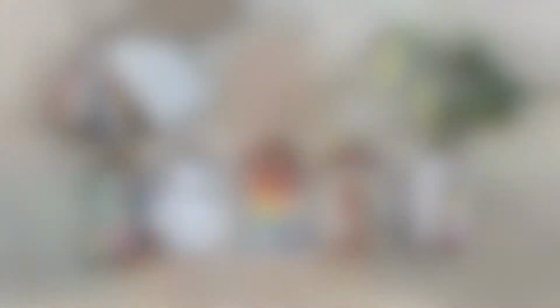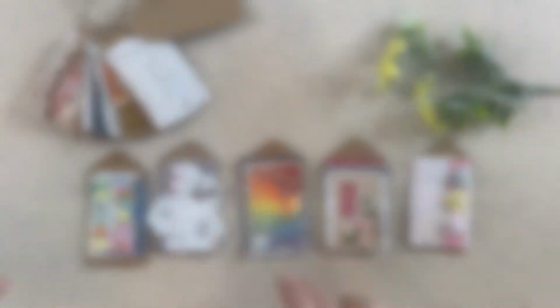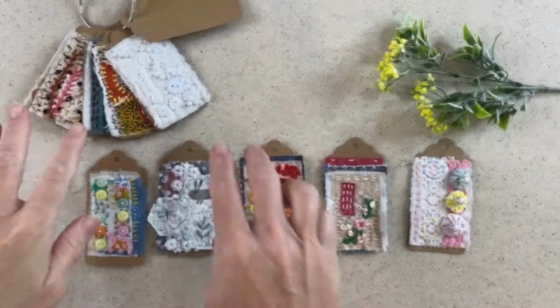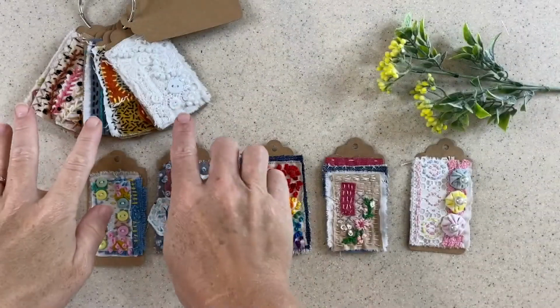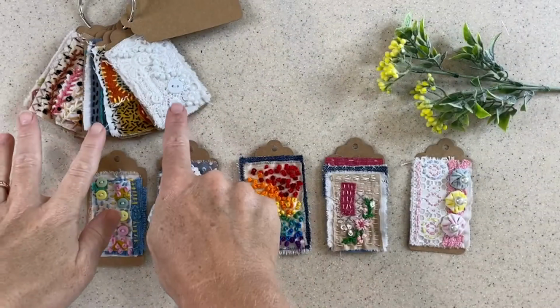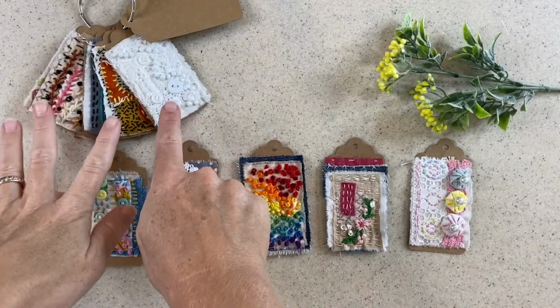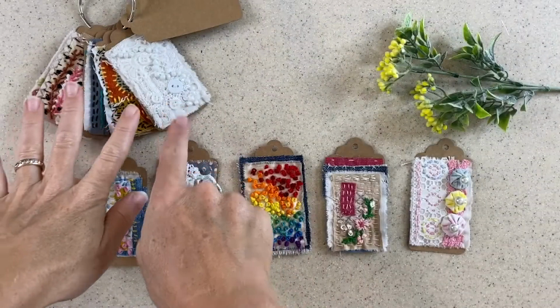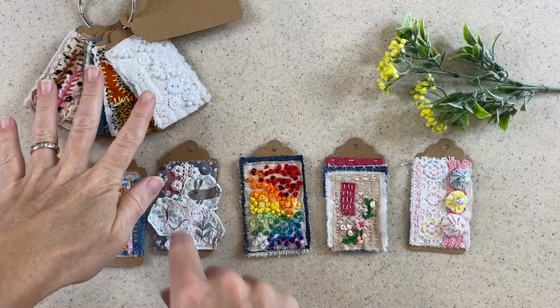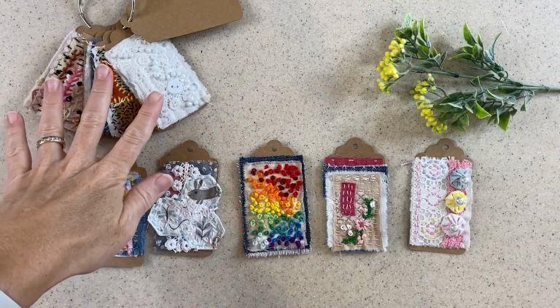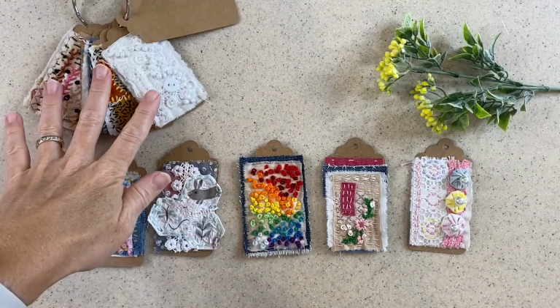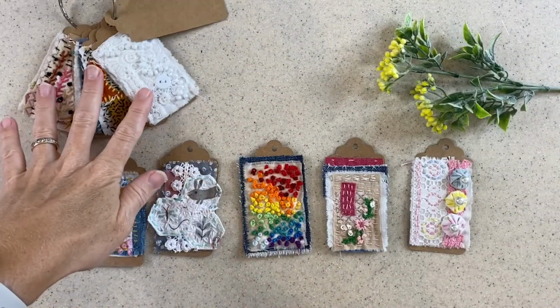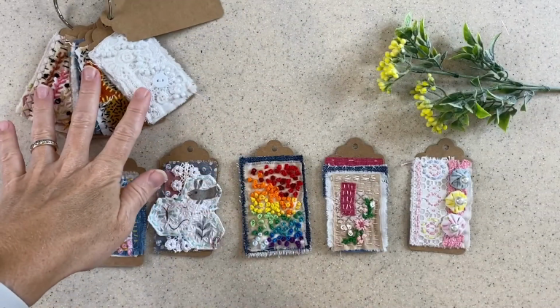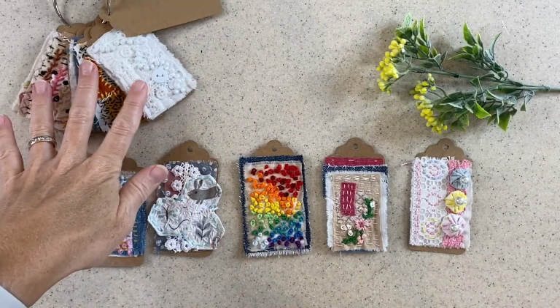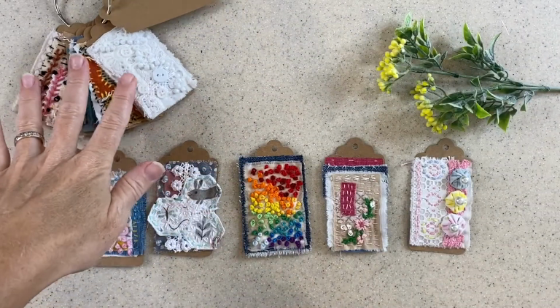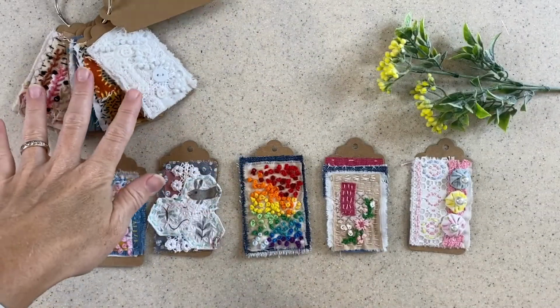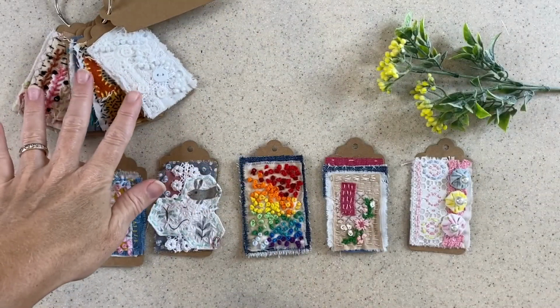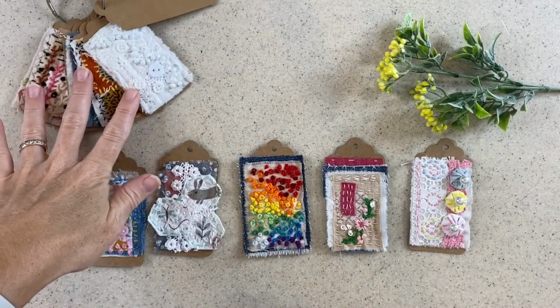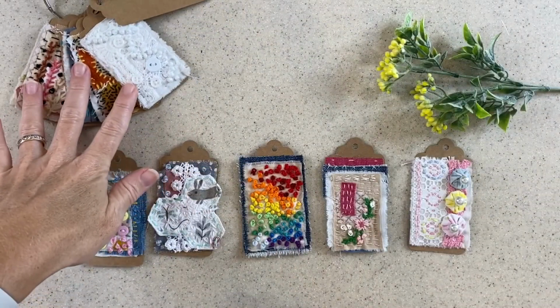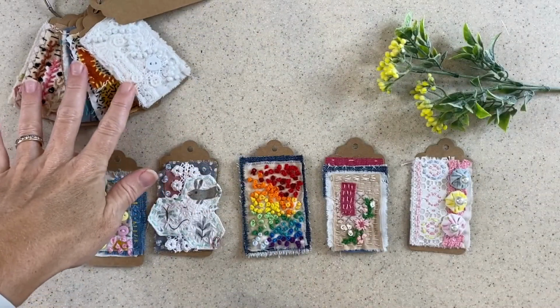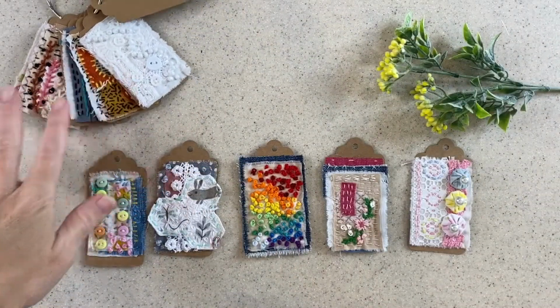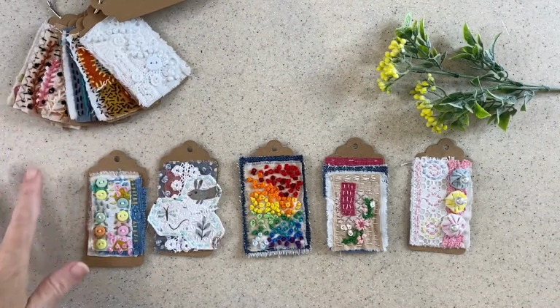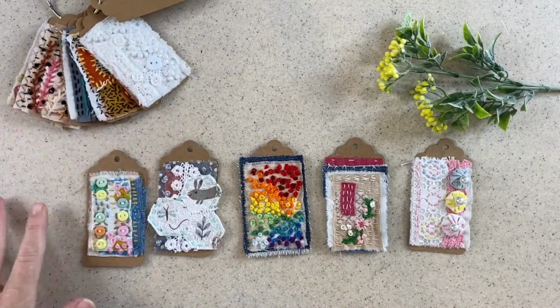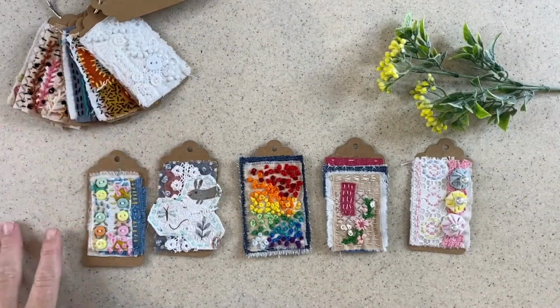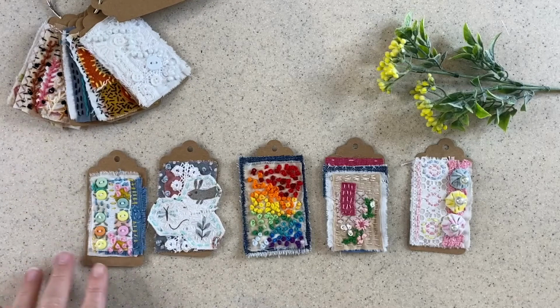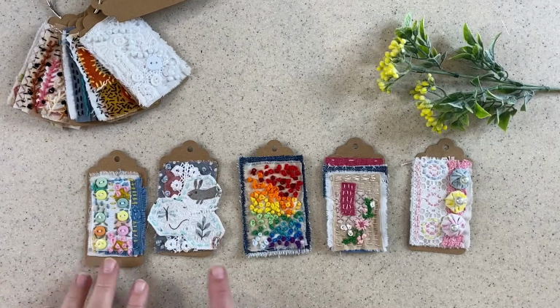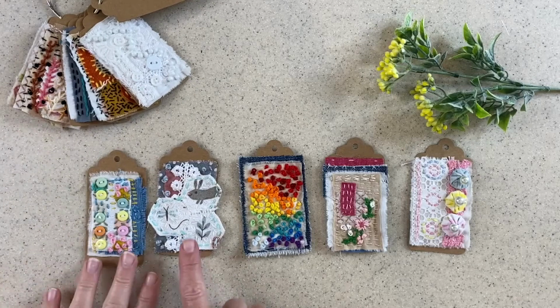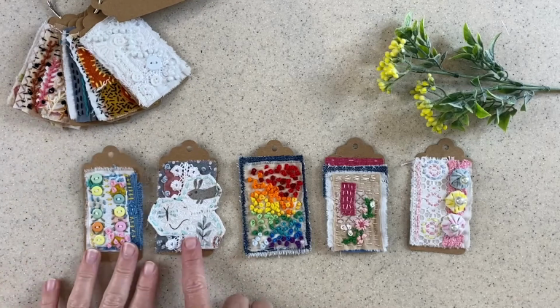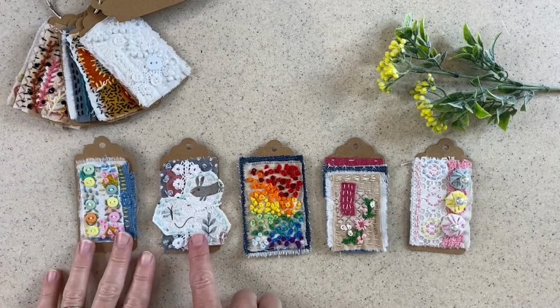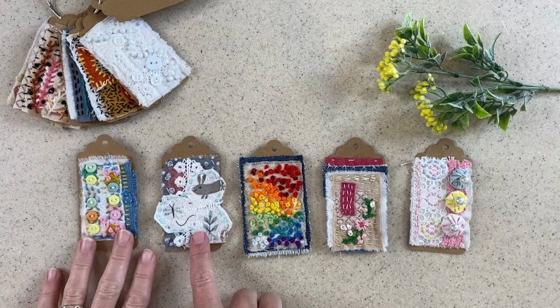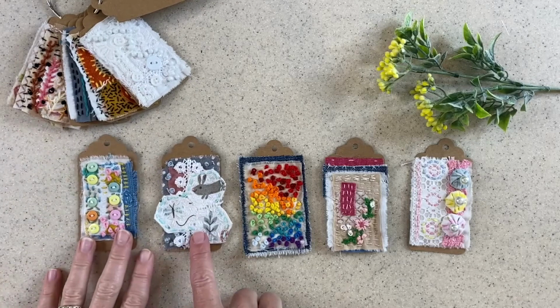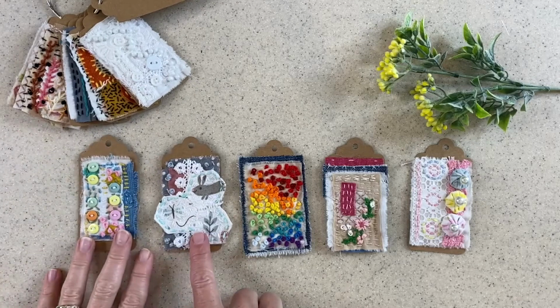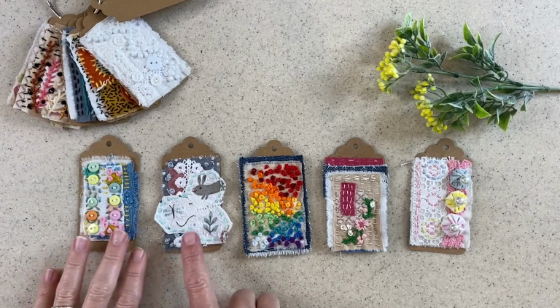So here I have tags 1 through 5 and I reviewed those in a previous video, but here are the new ones.